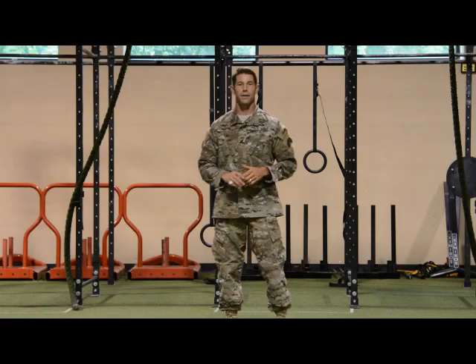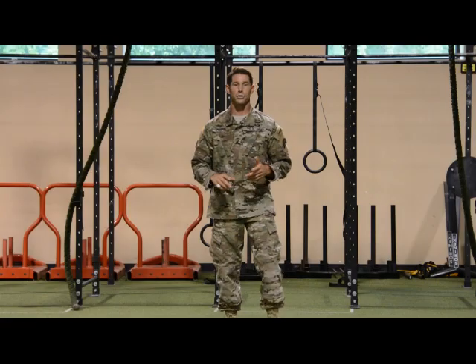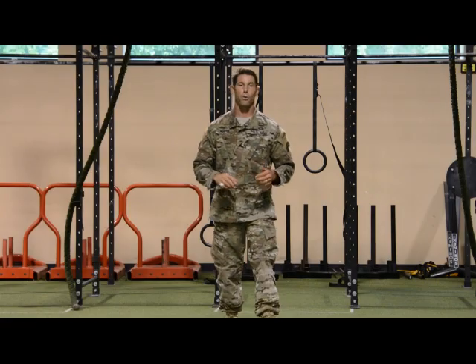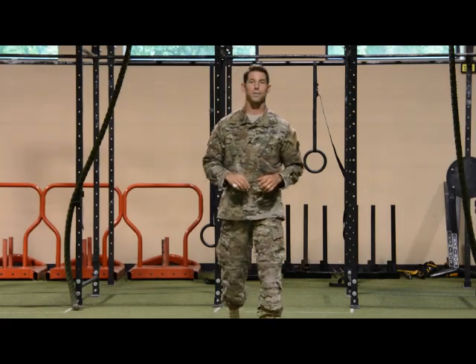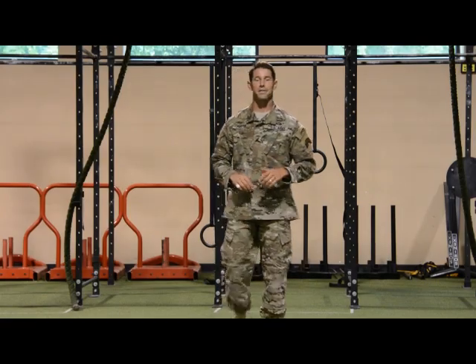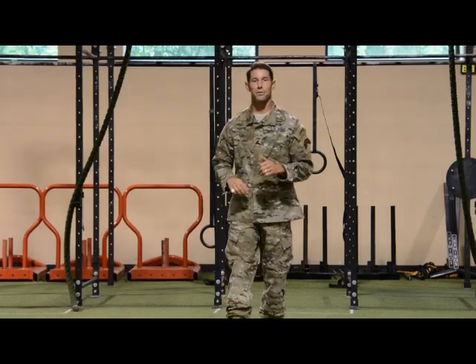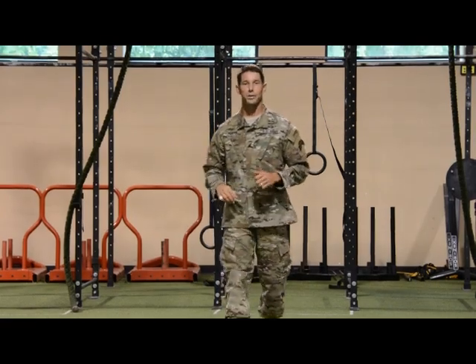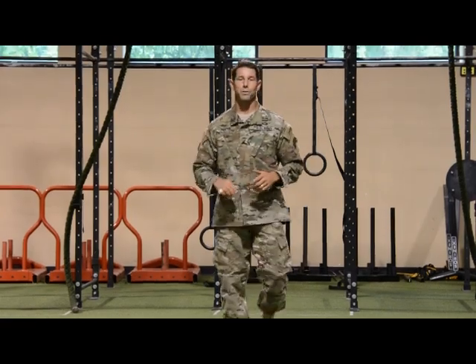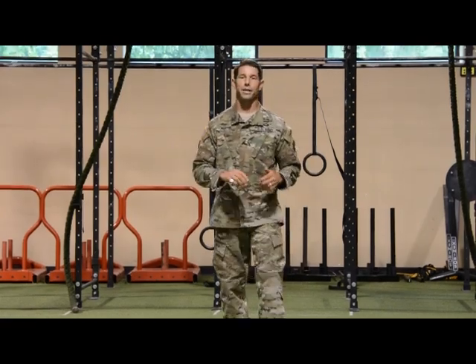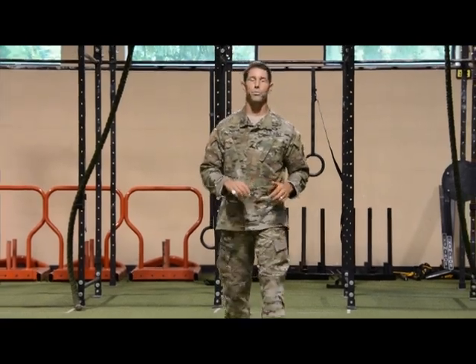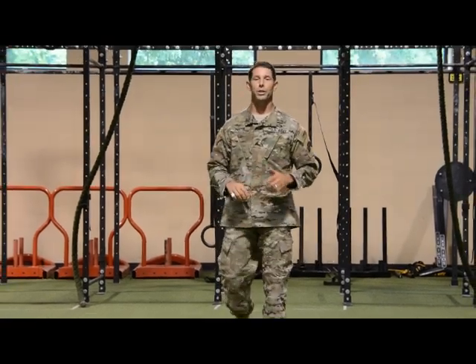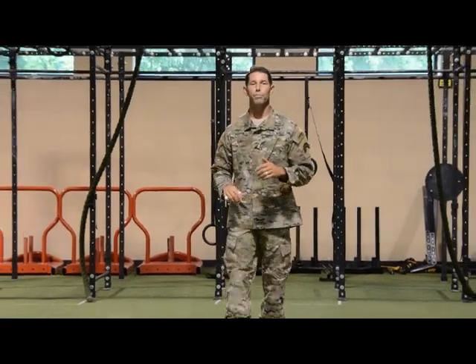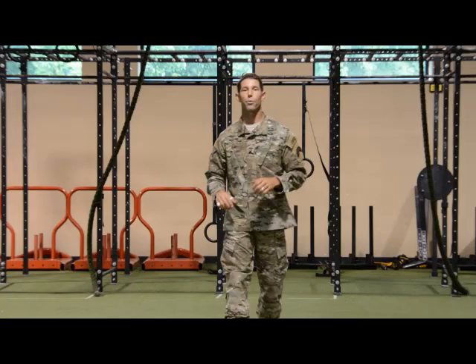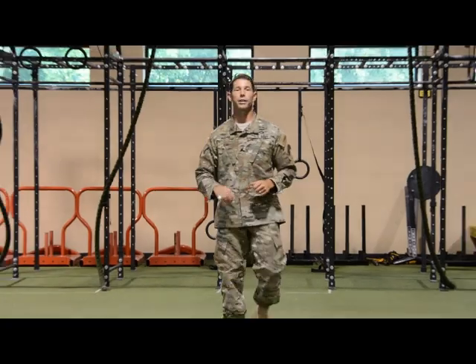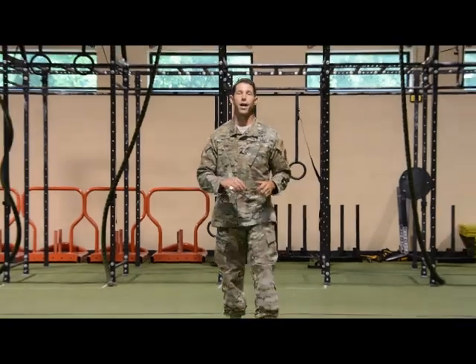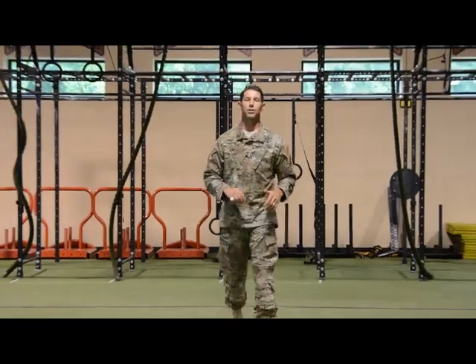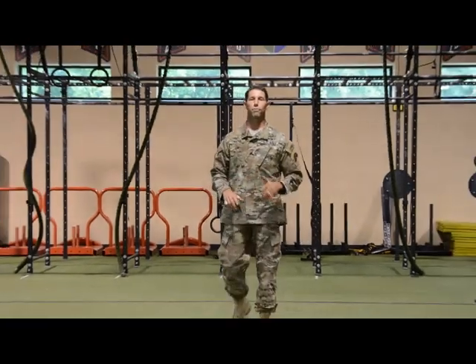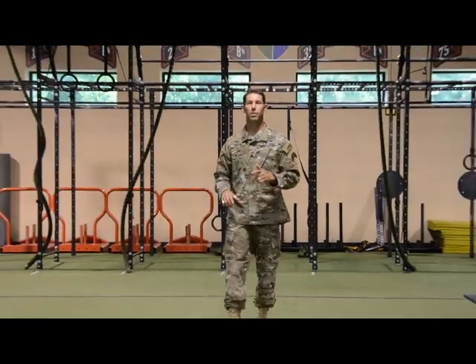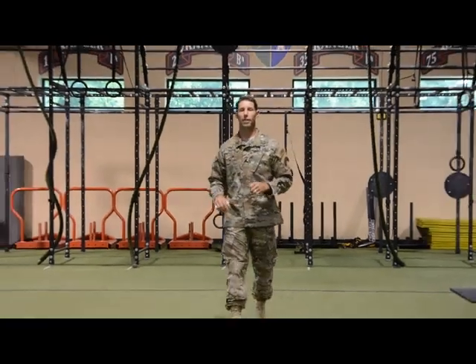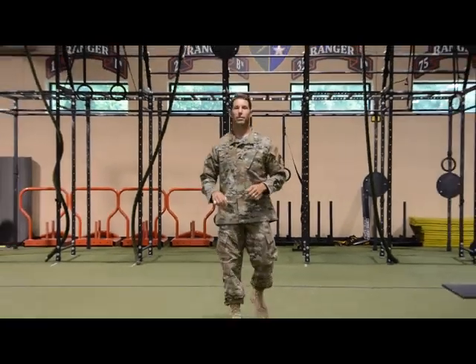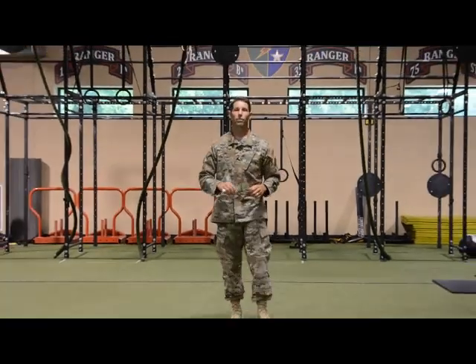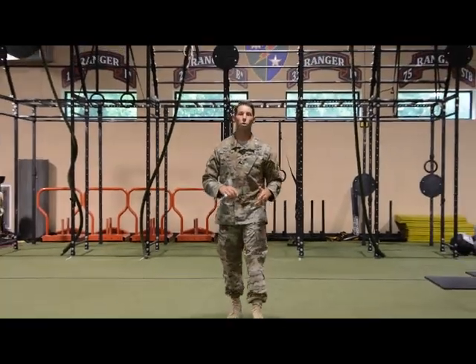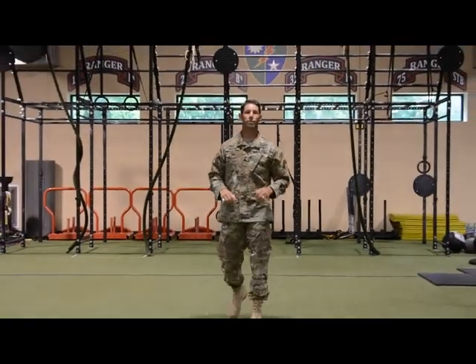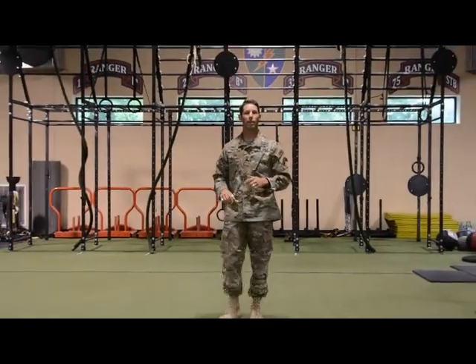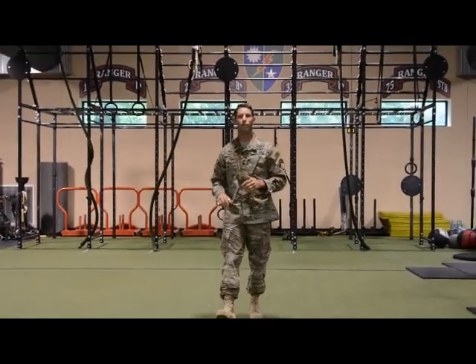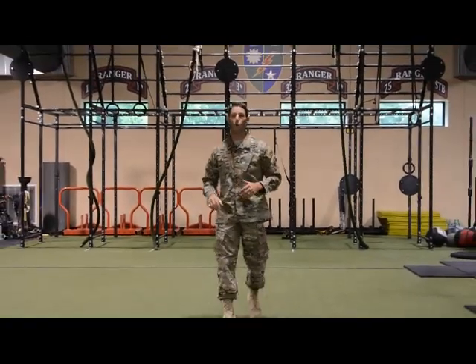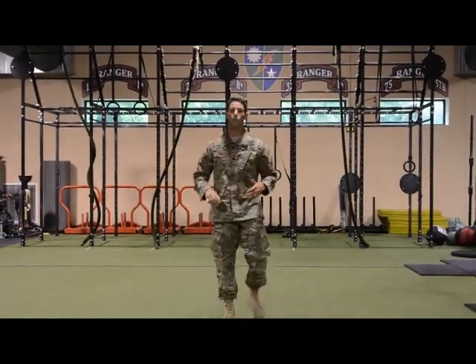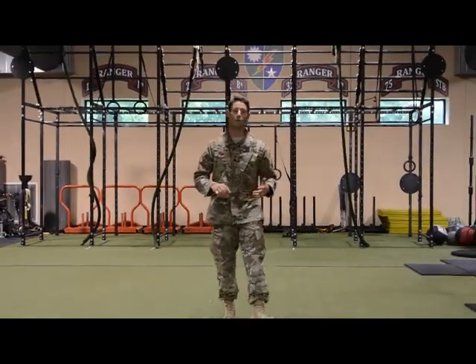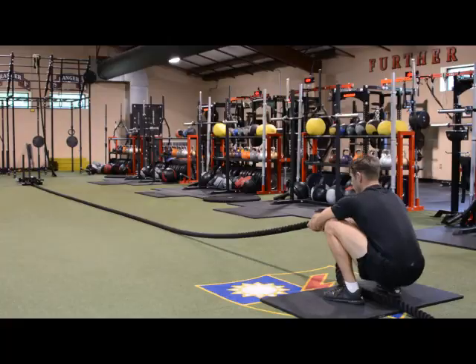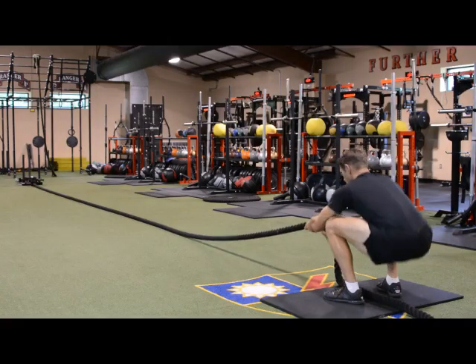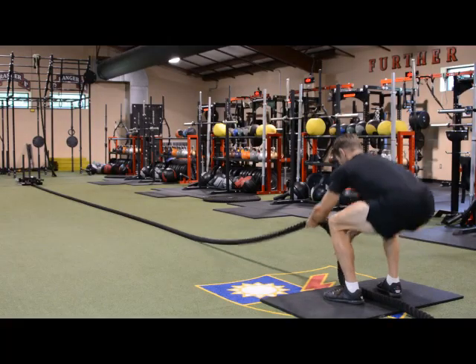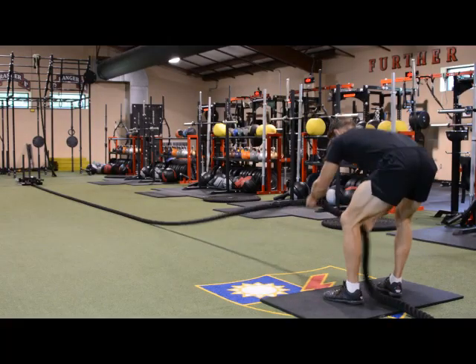Sergeant Porter with the 75th Ranger Regiment here to bring you bi-weekly challenge number 47, the Rope Sled Pull Push. Let's do this.